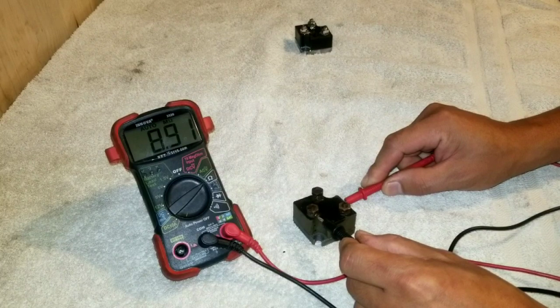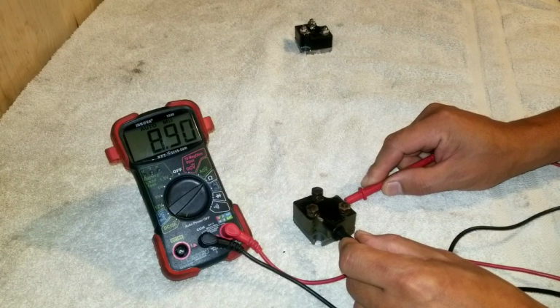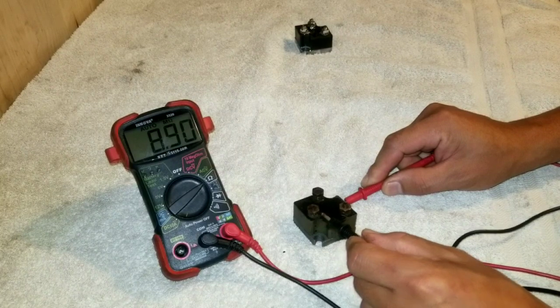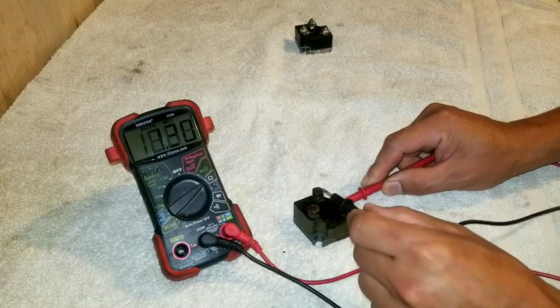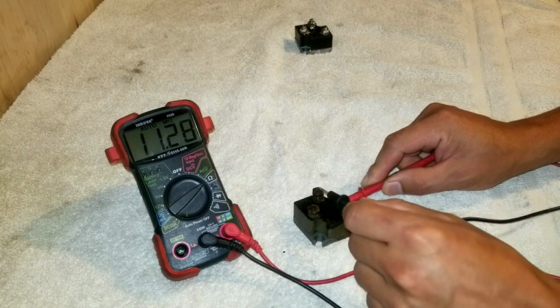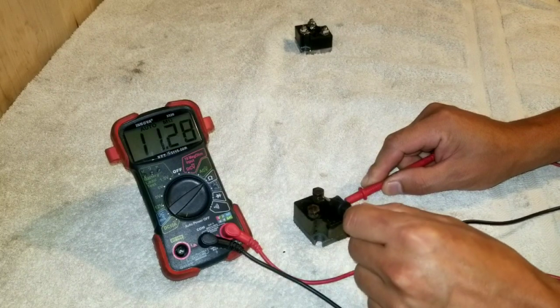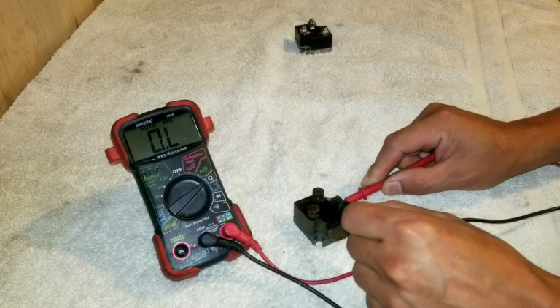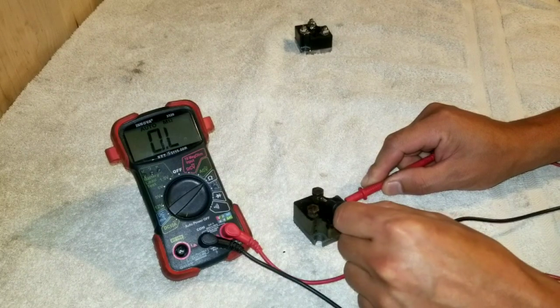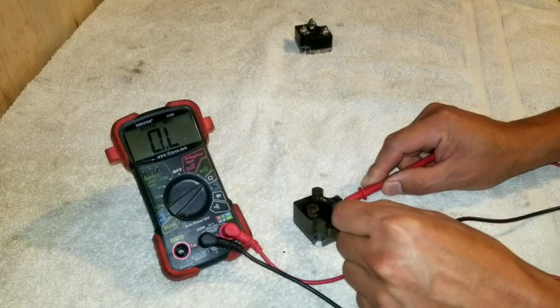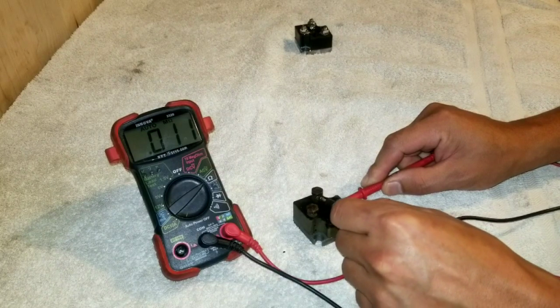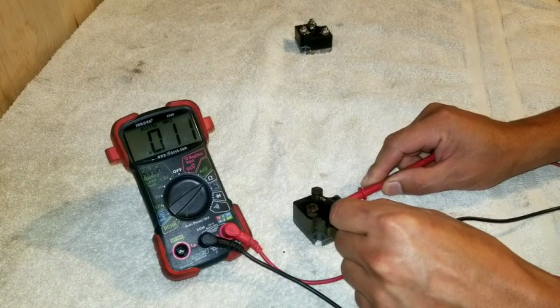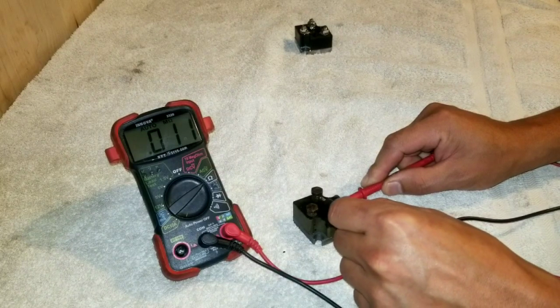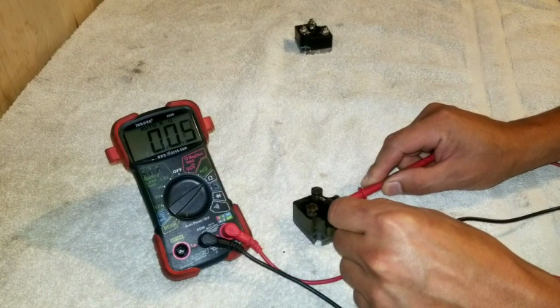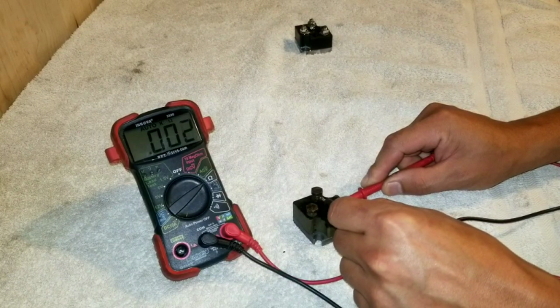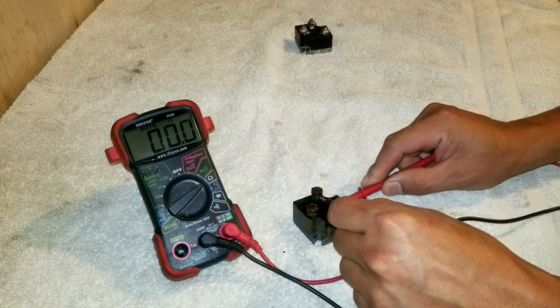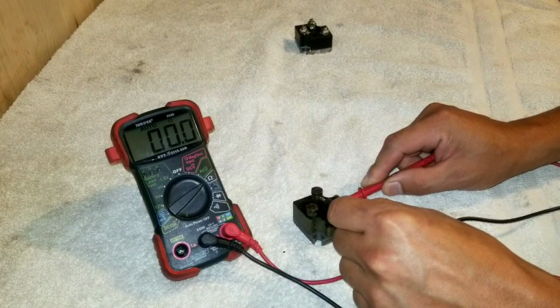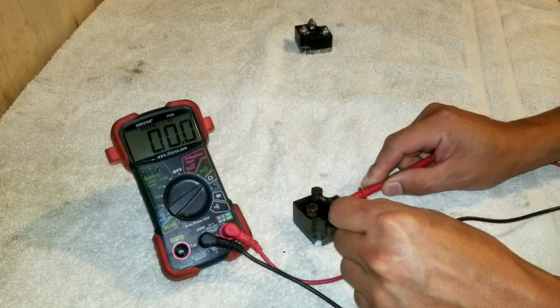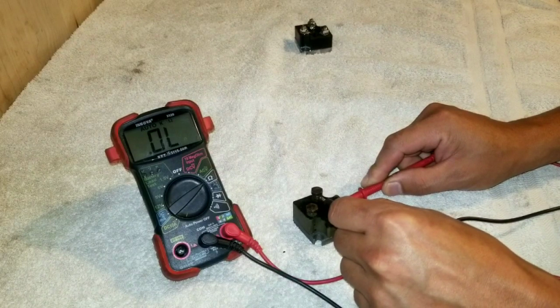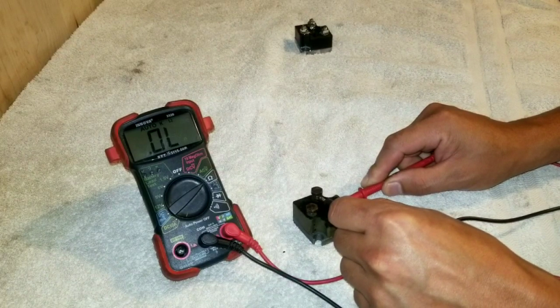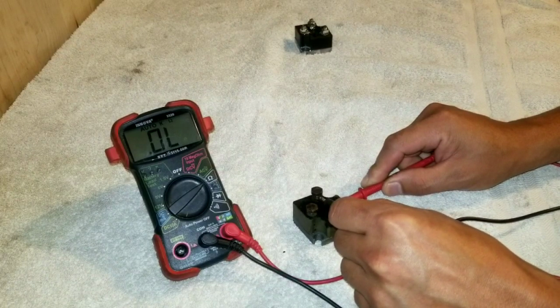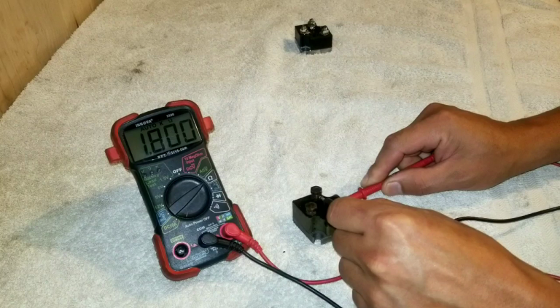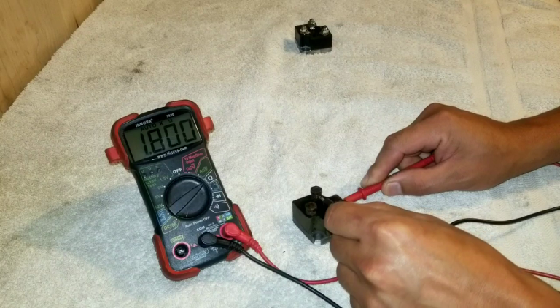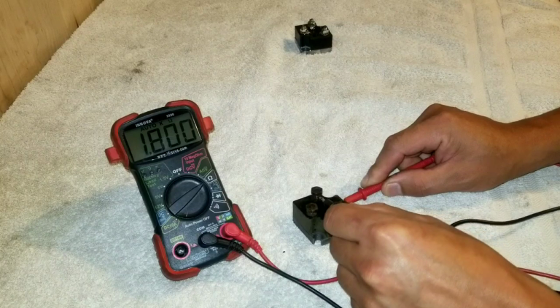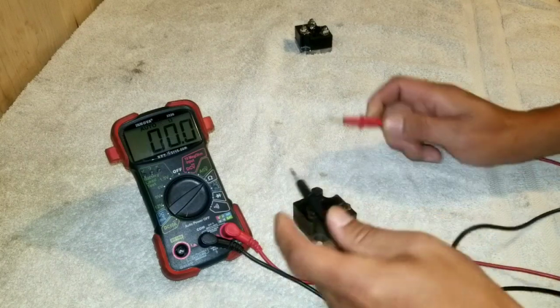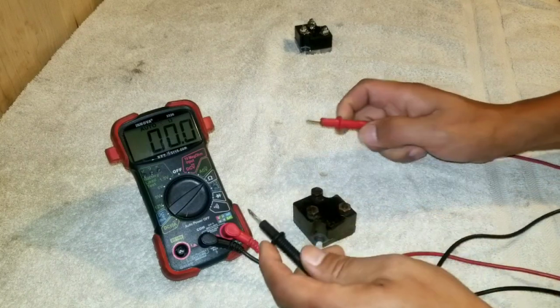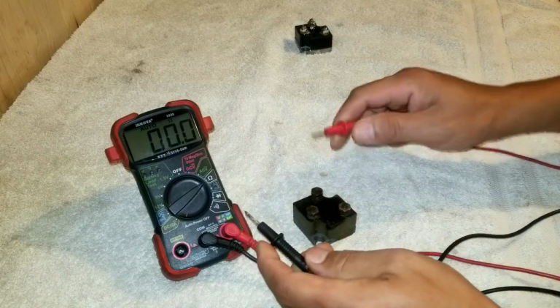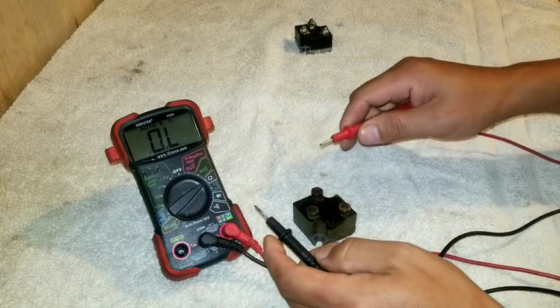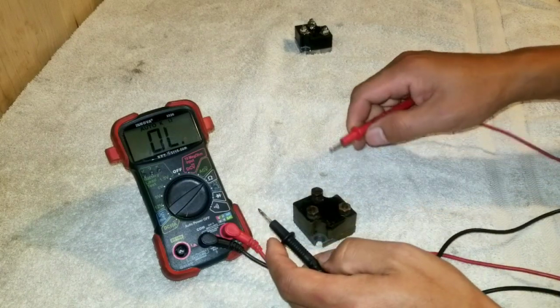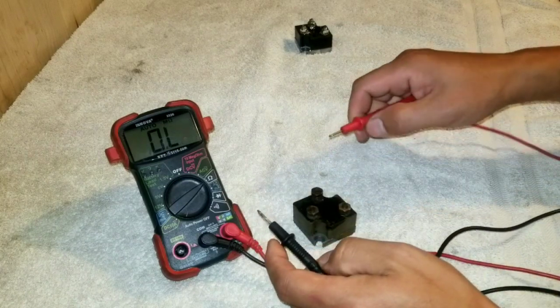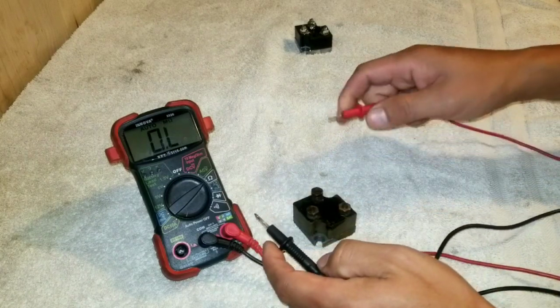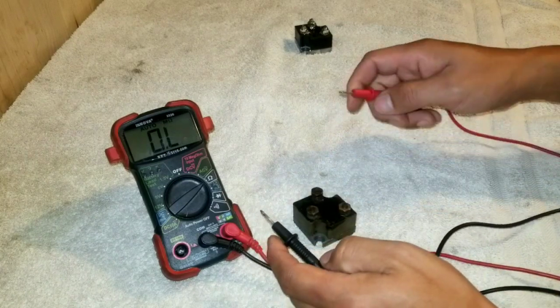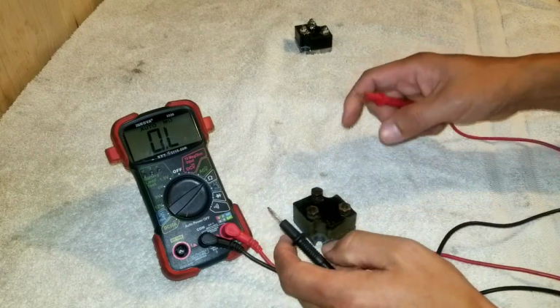All right, so that's good — but nothing there on the second input. So this rectifier has already failed the test.